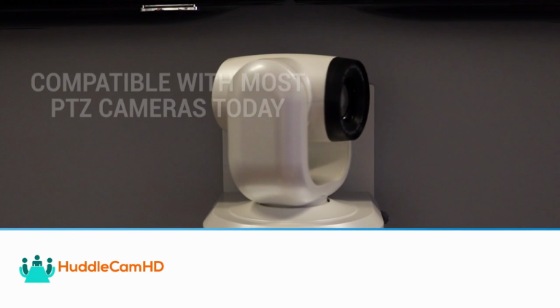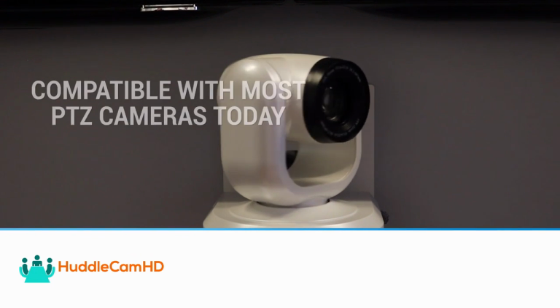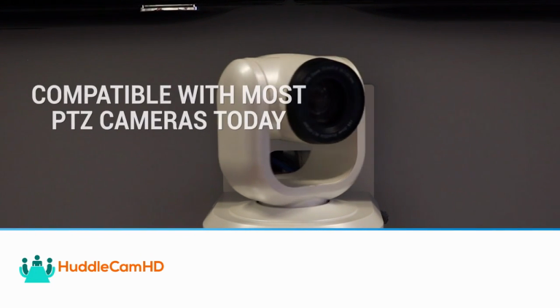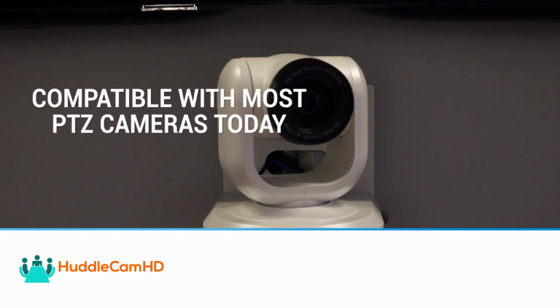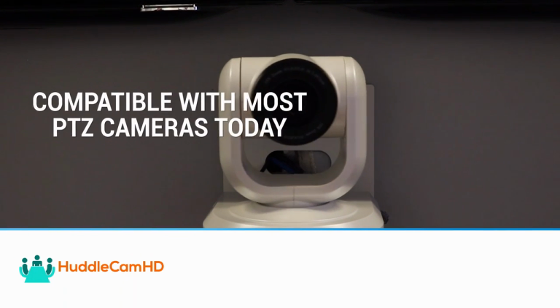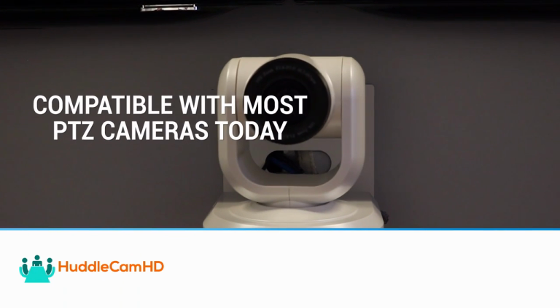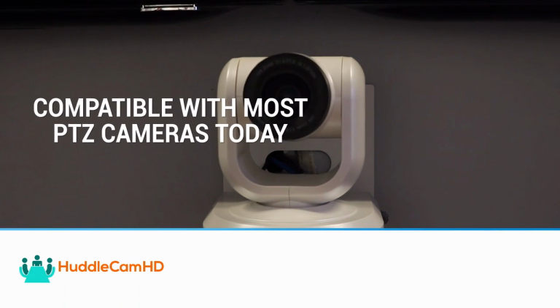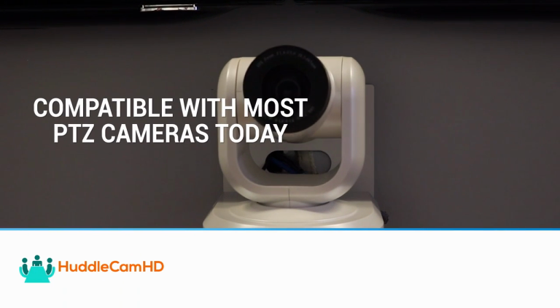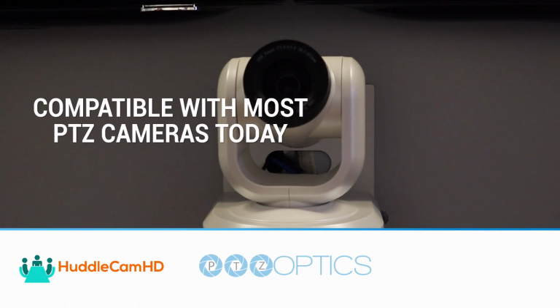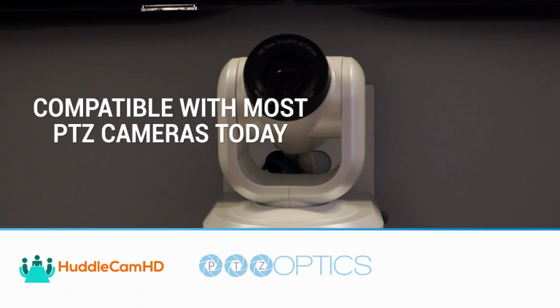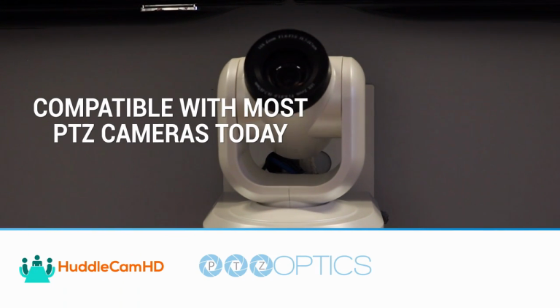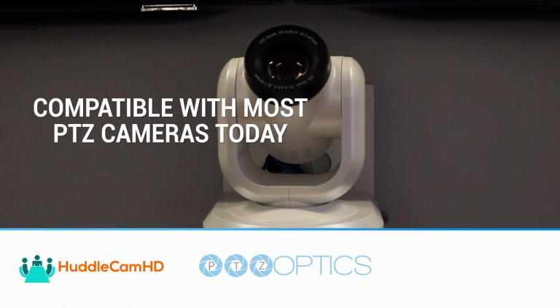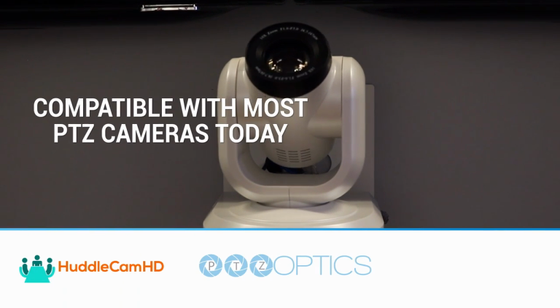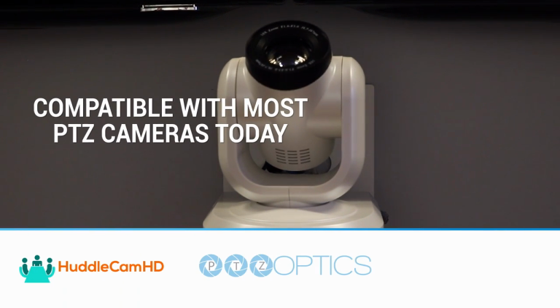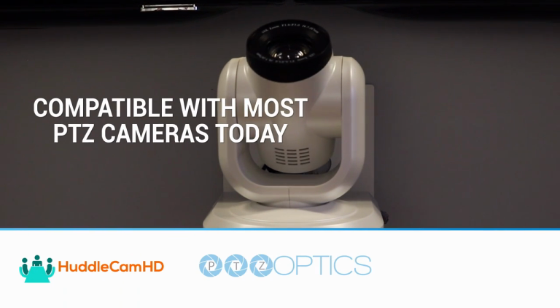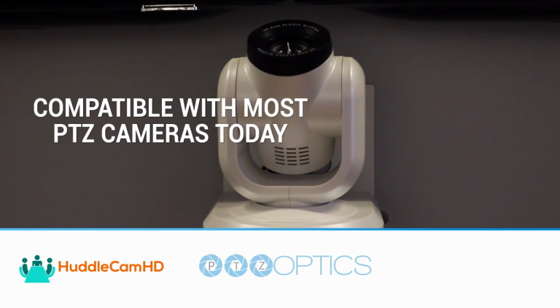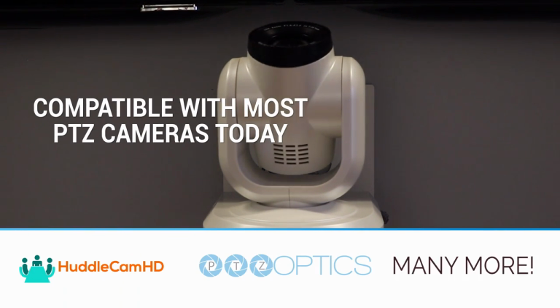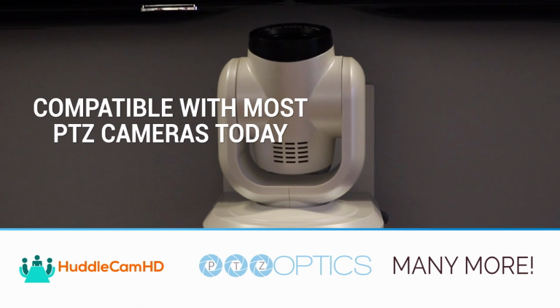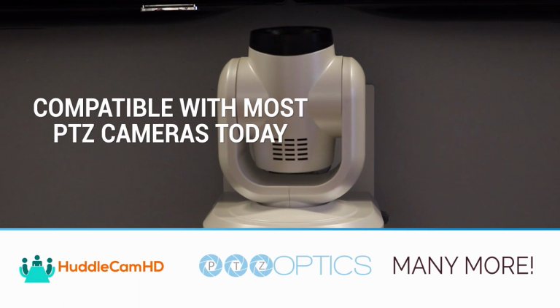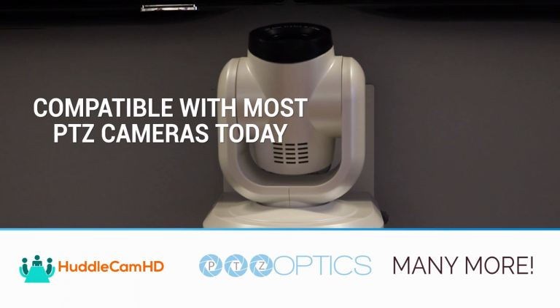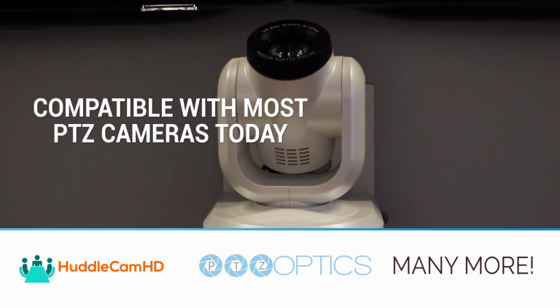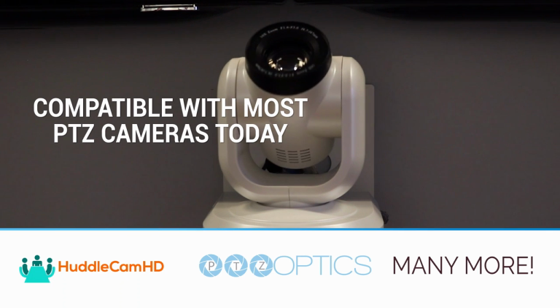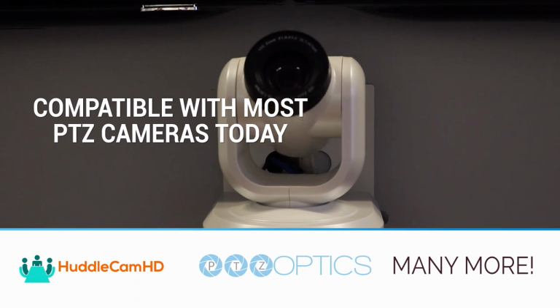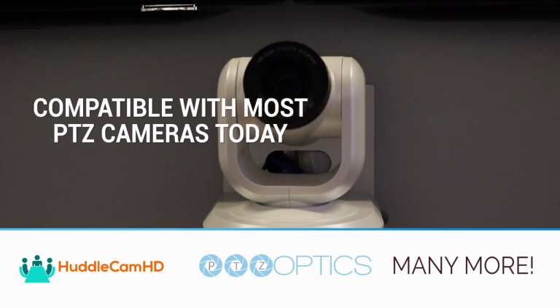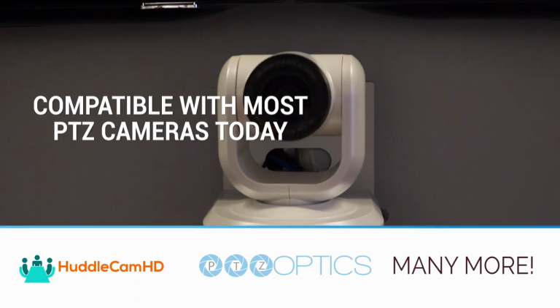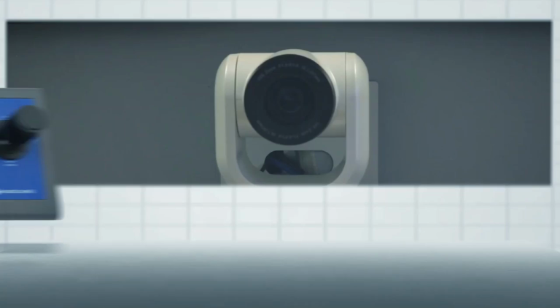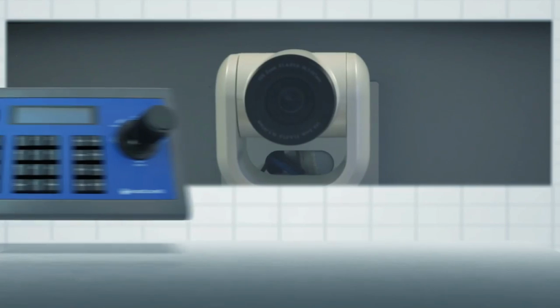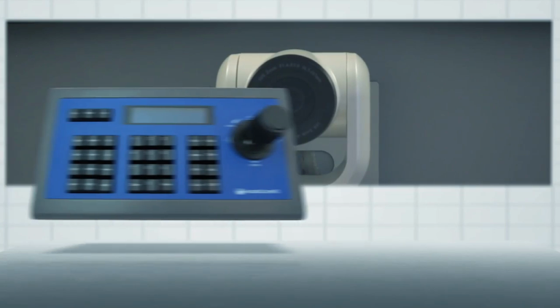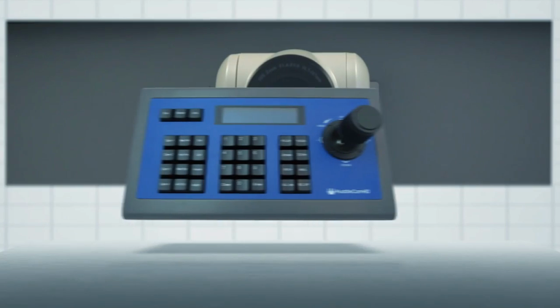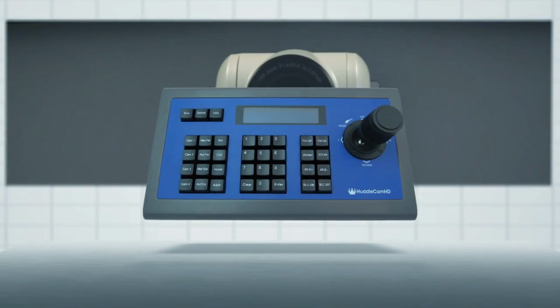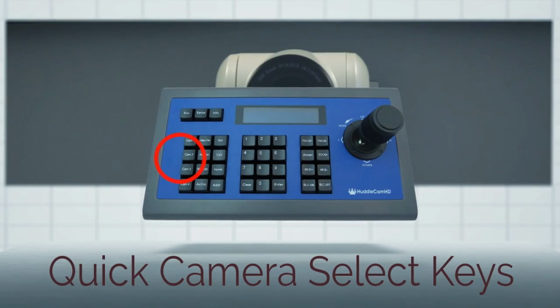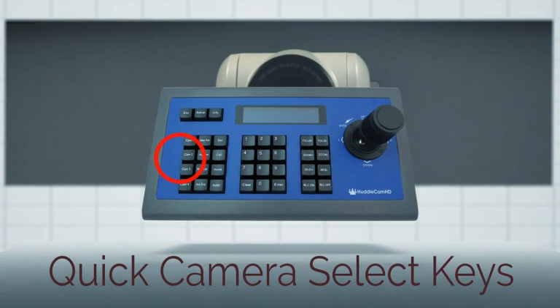Our joystick controller works with every Huddlecam camera, PTZOptics camera, and other popular brands such as Sony and Panasonic.